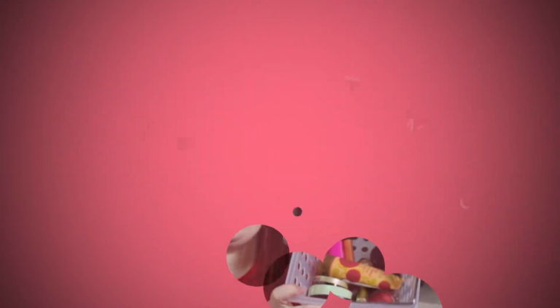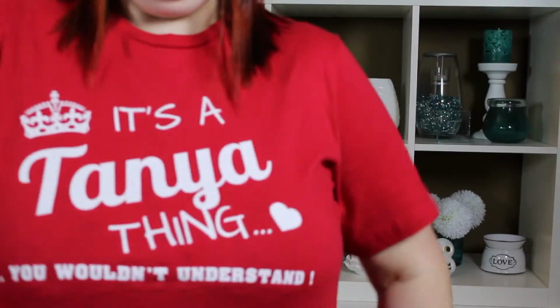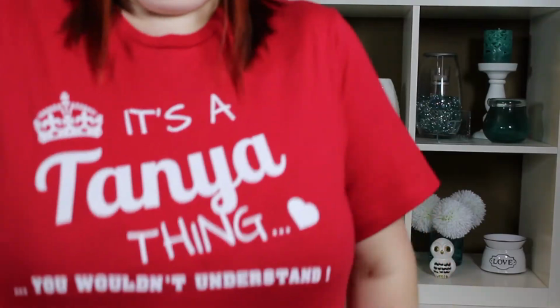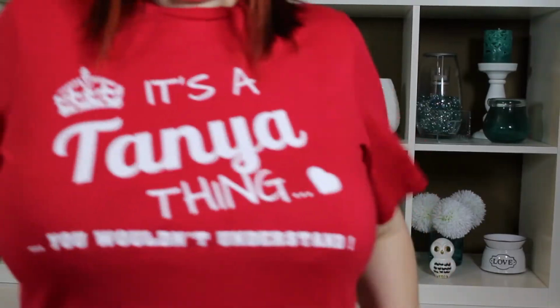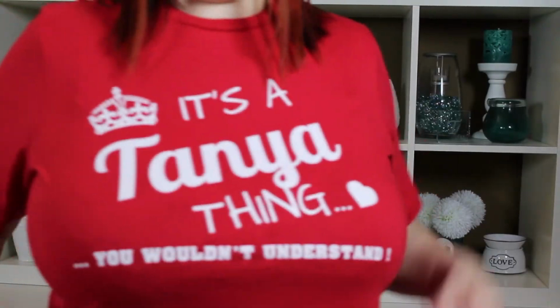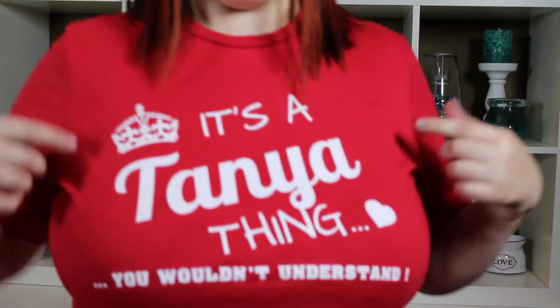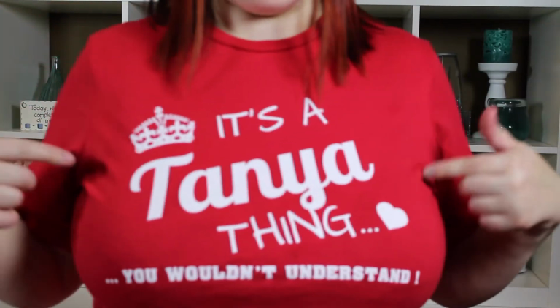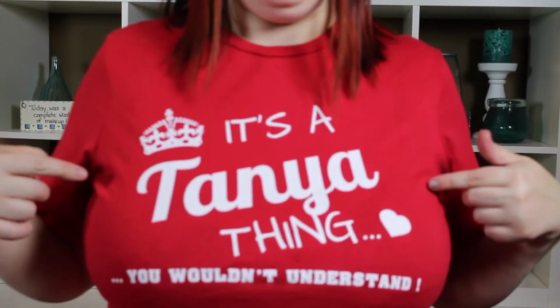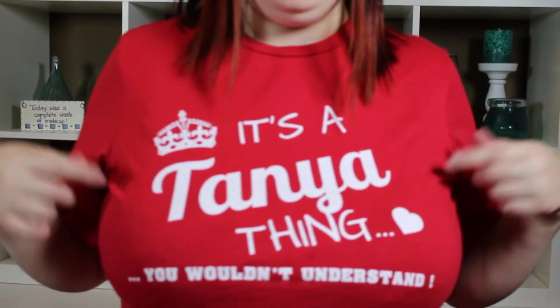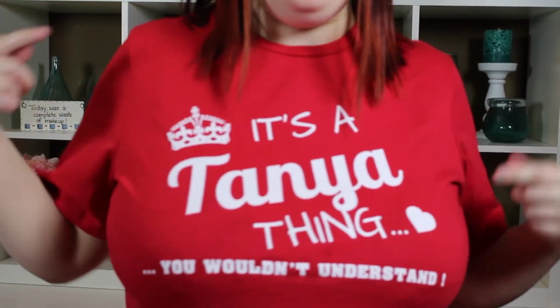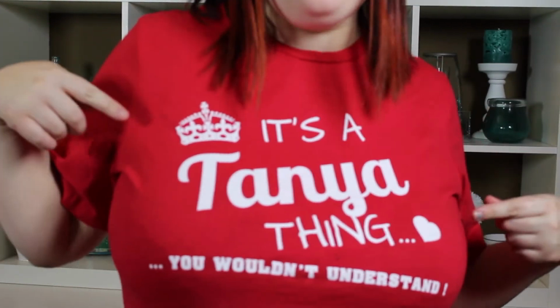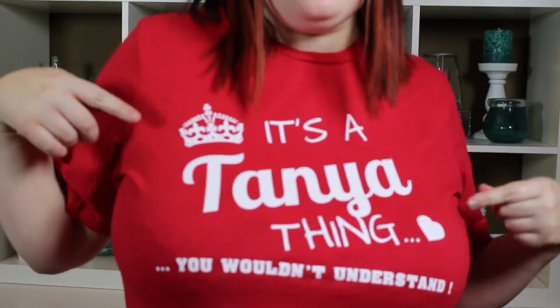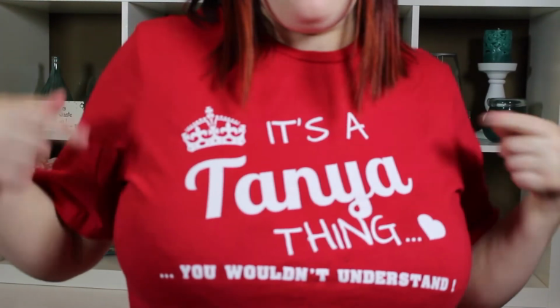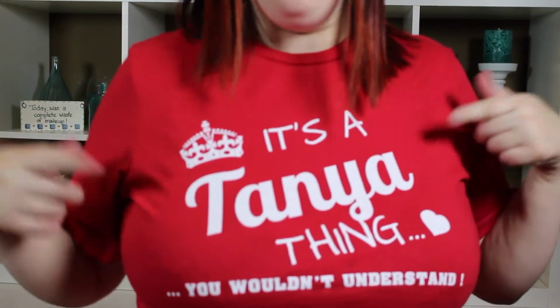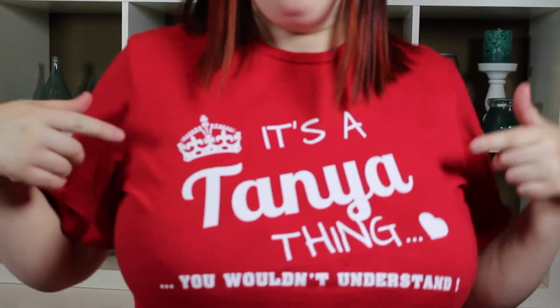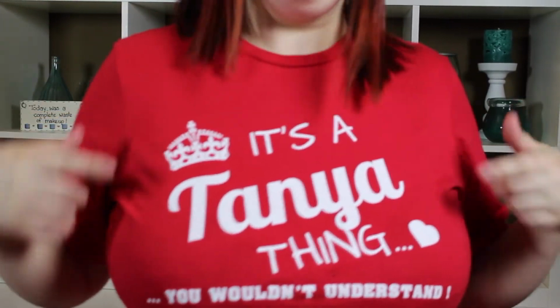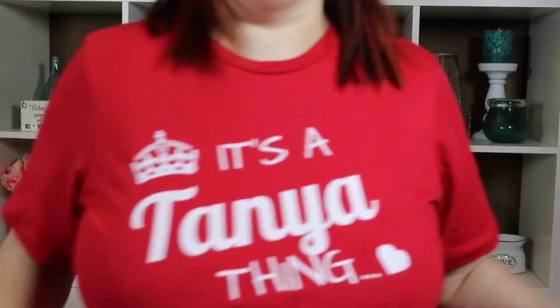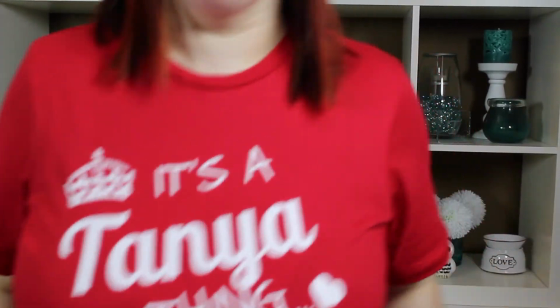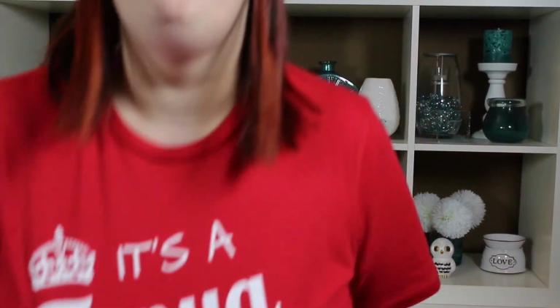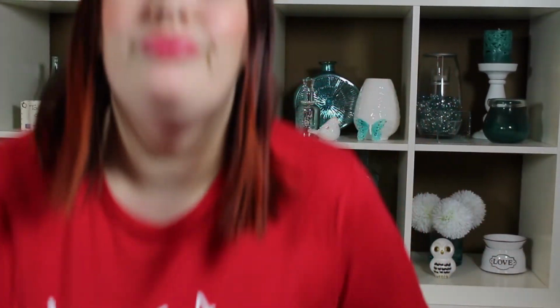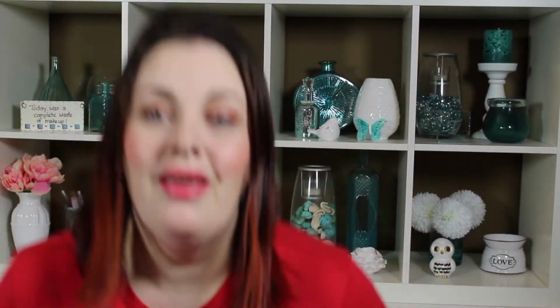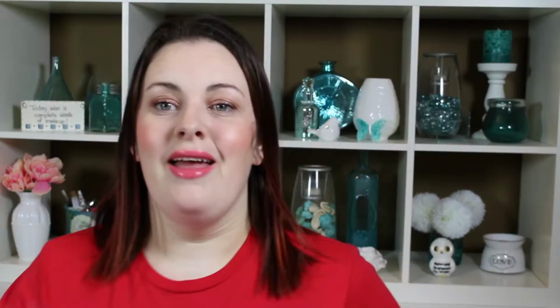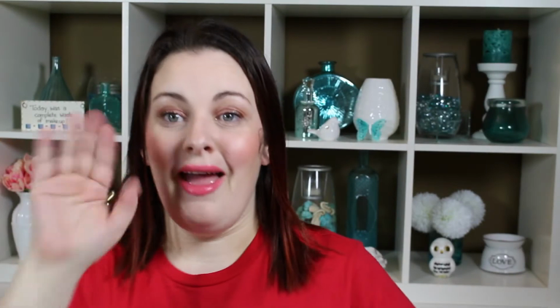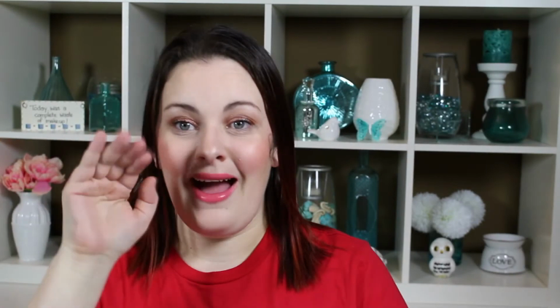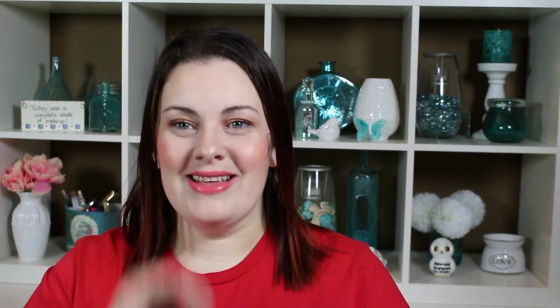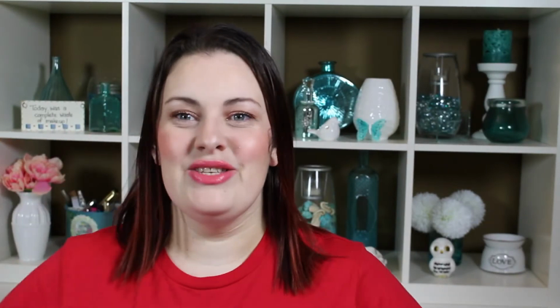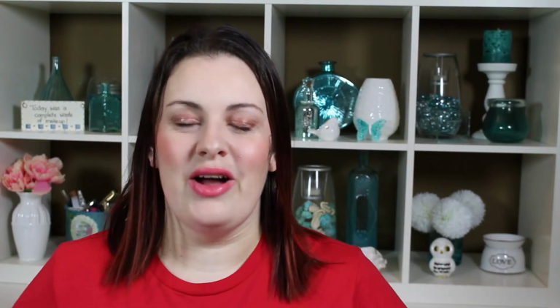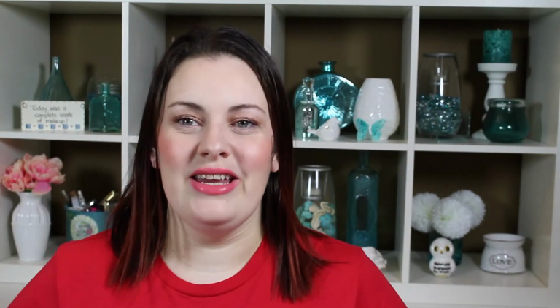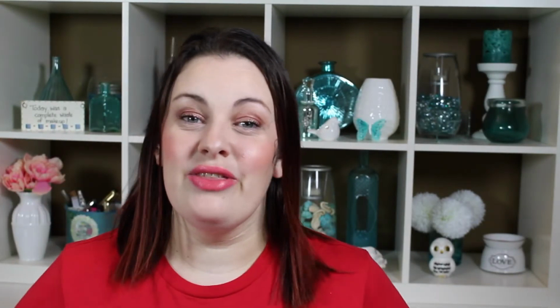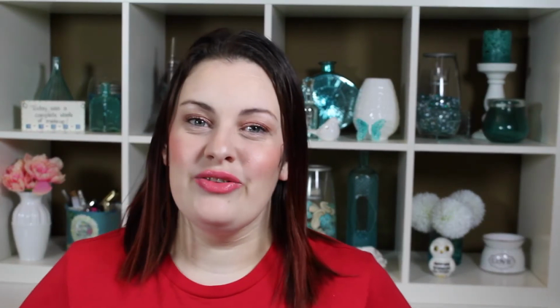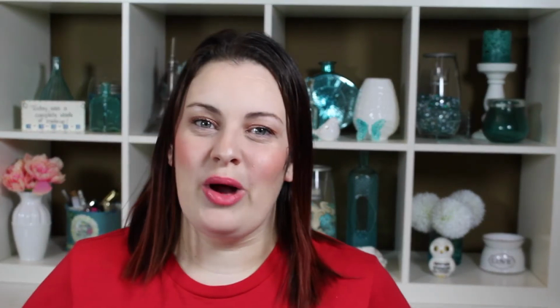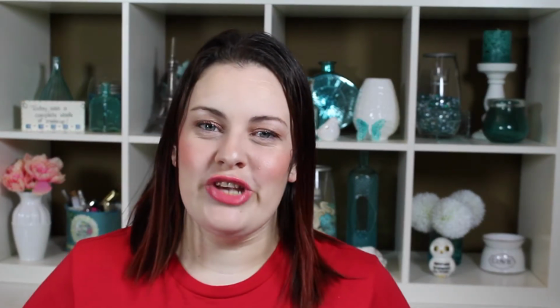This is the shirt version of the sweater. I'm loving it. Hey guys, it's Tanya here. Thanks for watching.